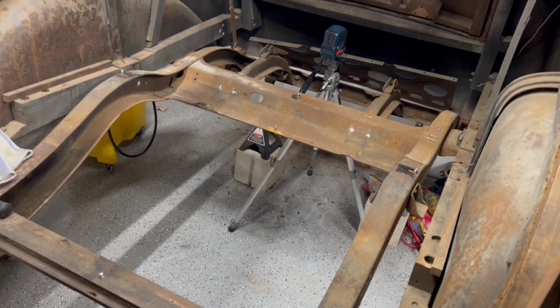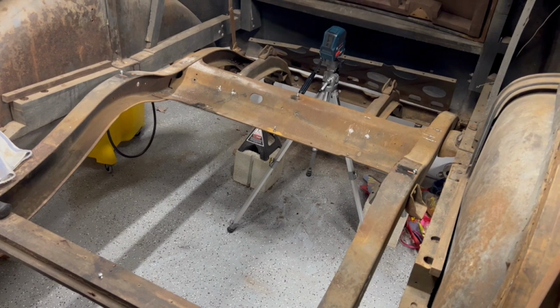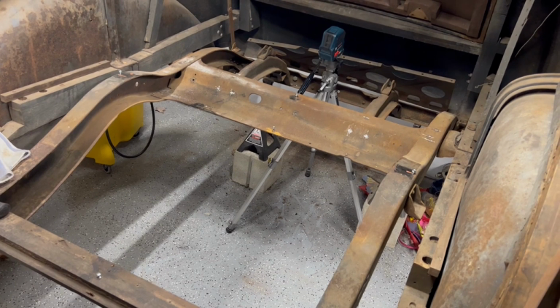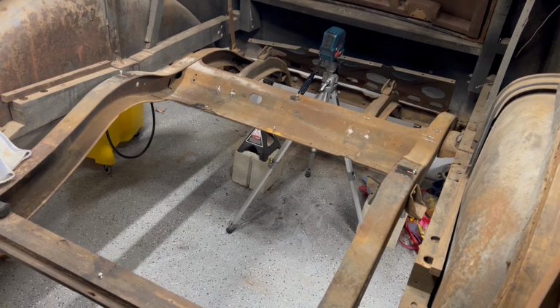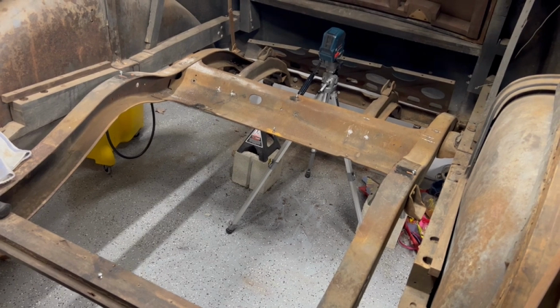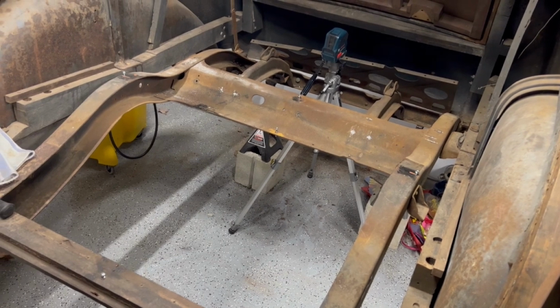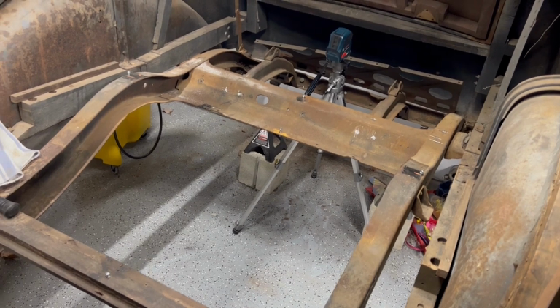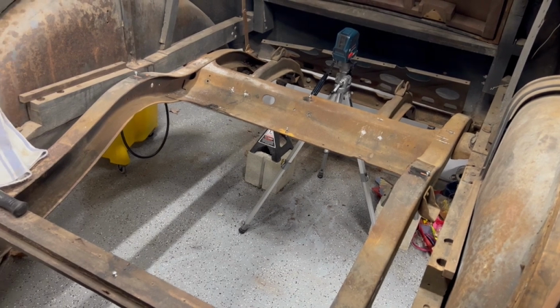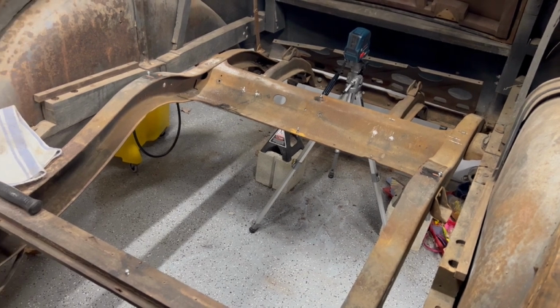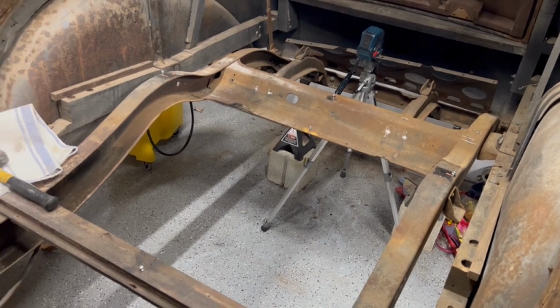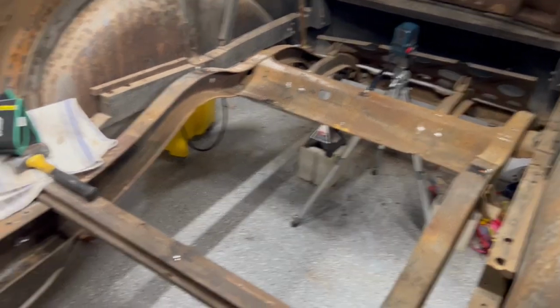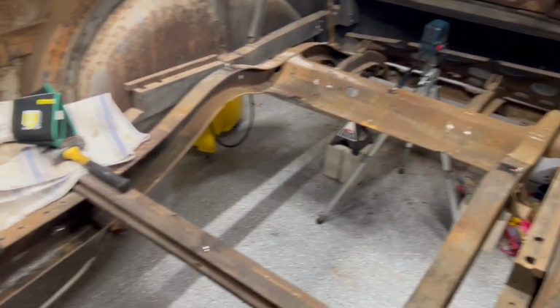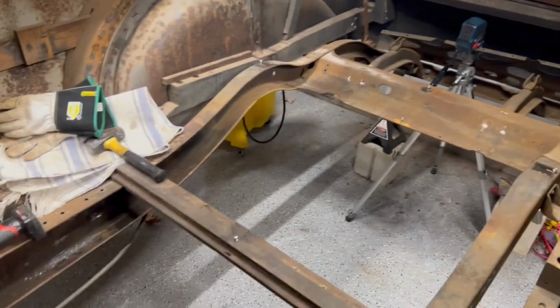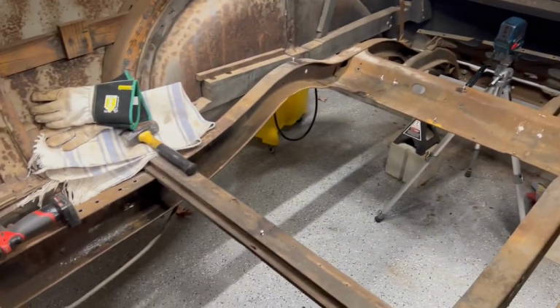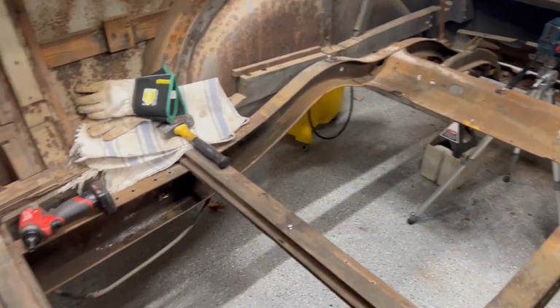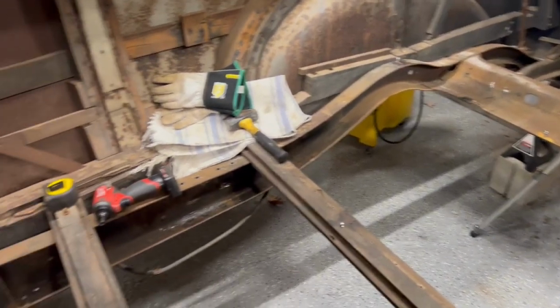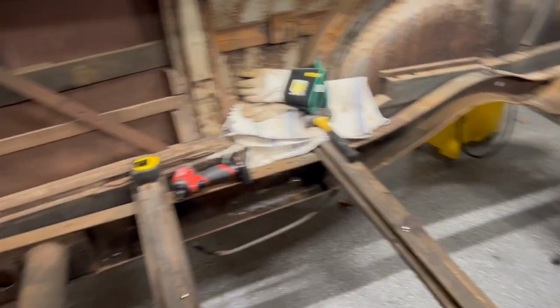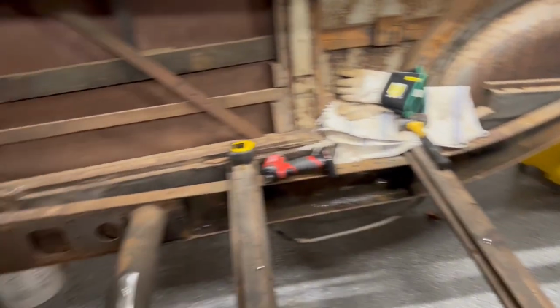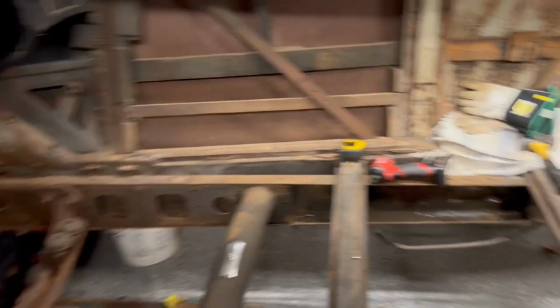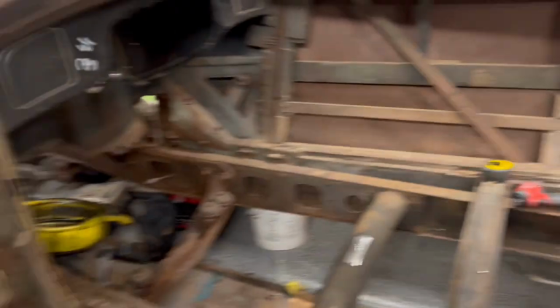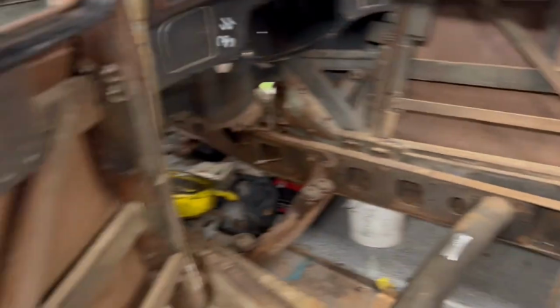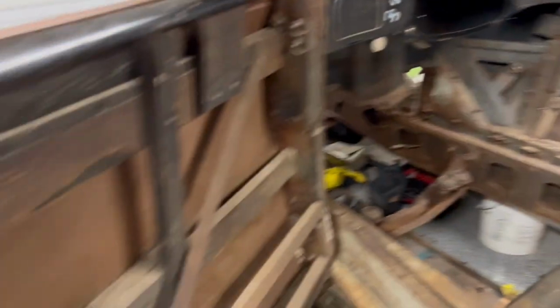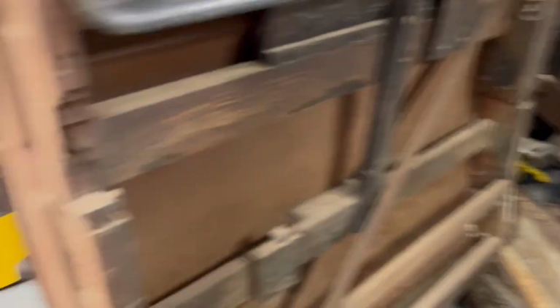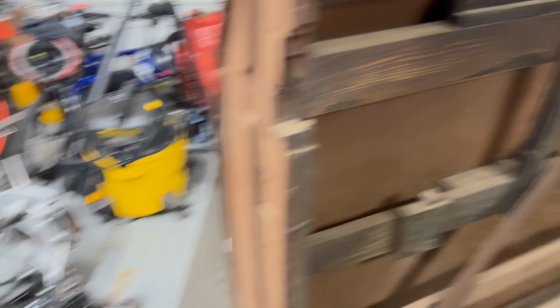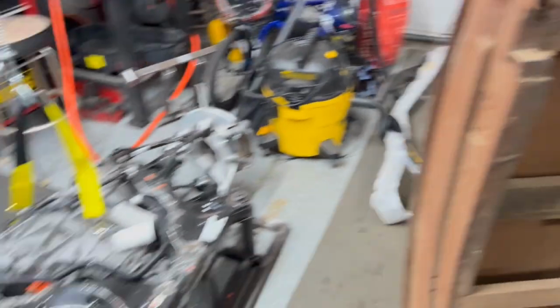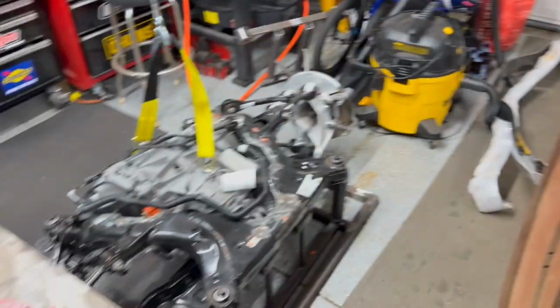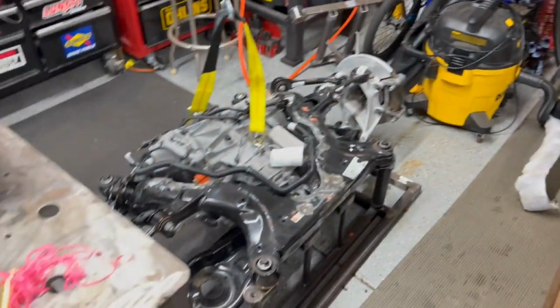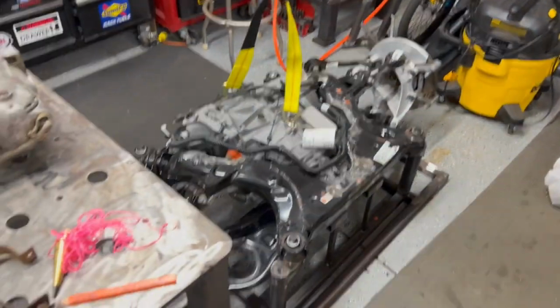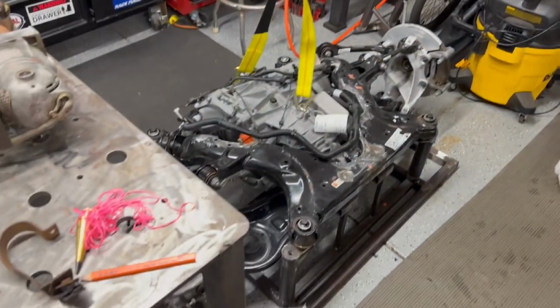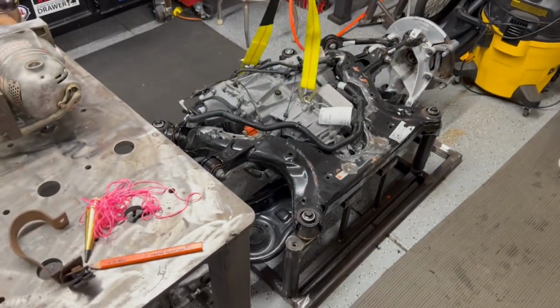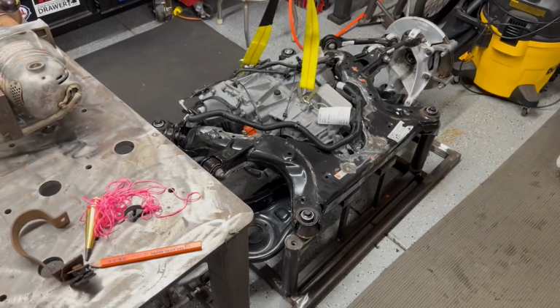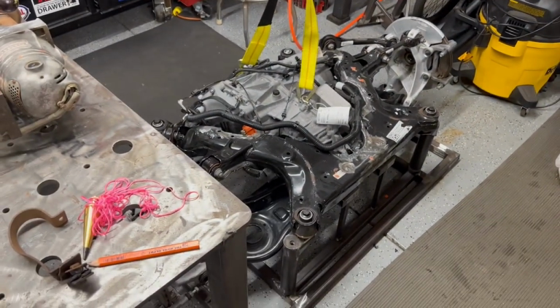Now I'm going to slide the chassis under, and once I get it there I'll figure out what to do from there. I've got the chassis on the ground.